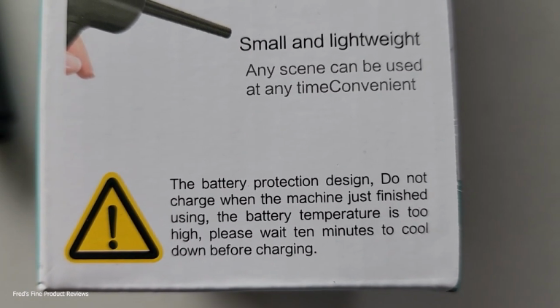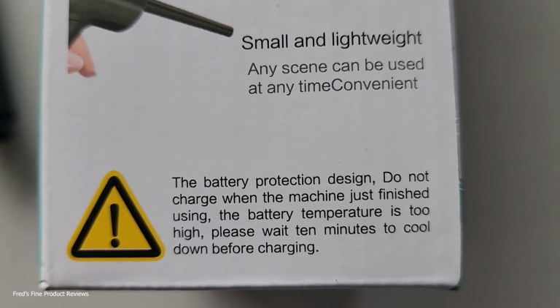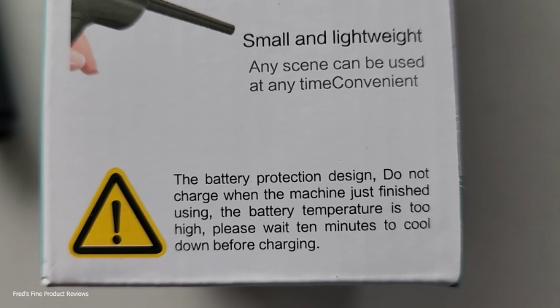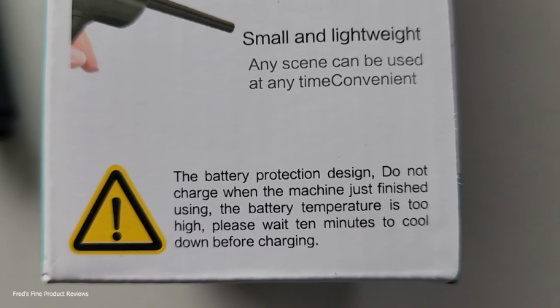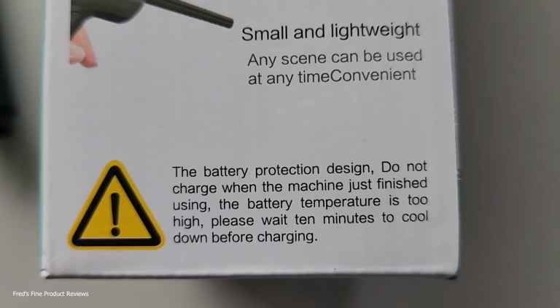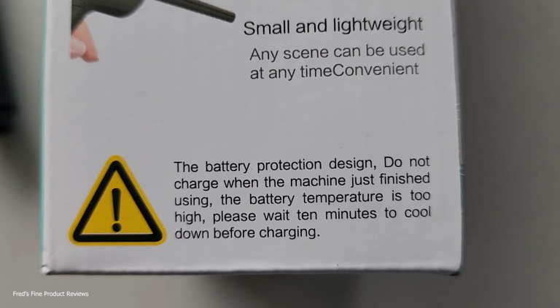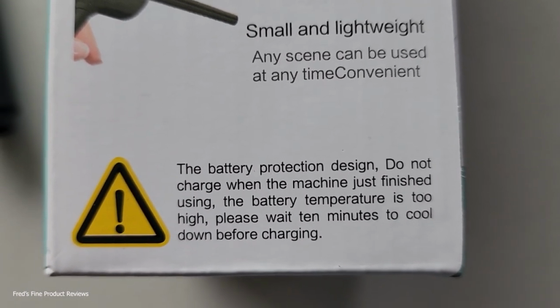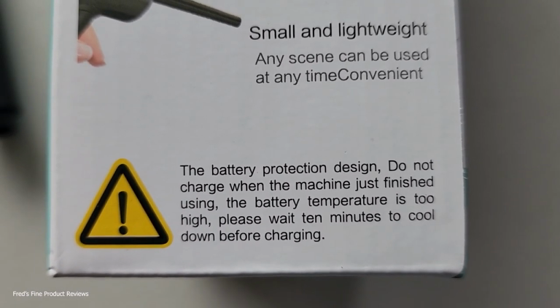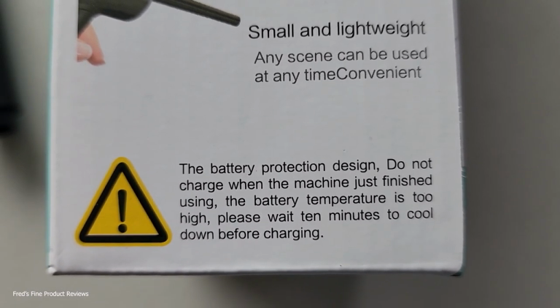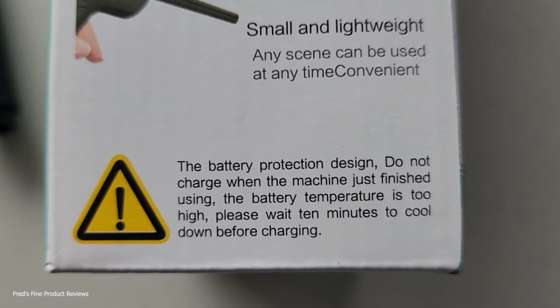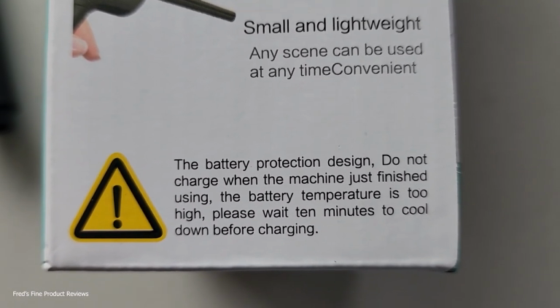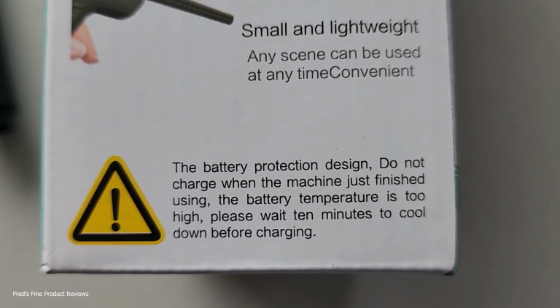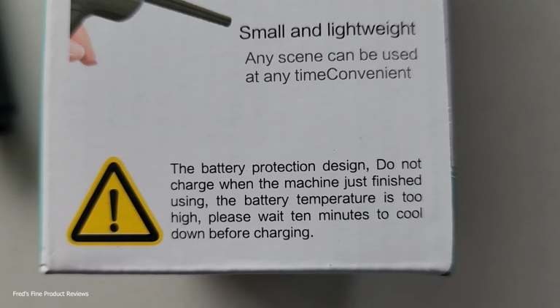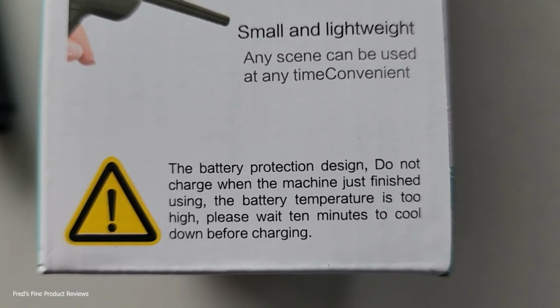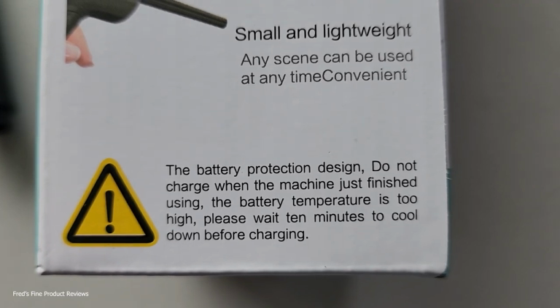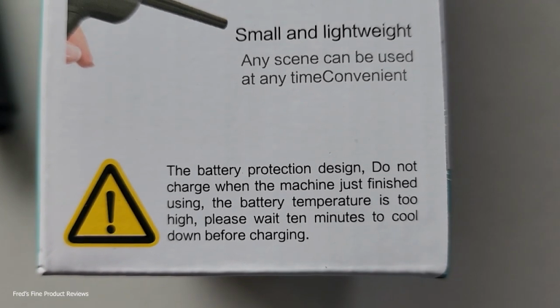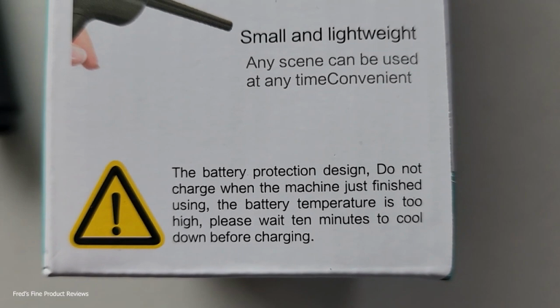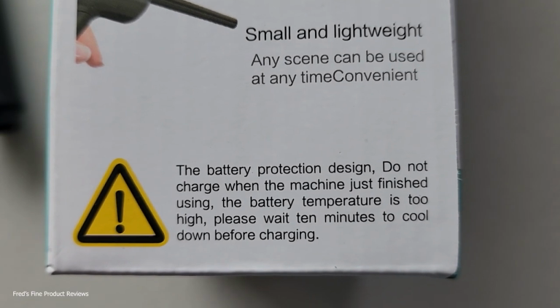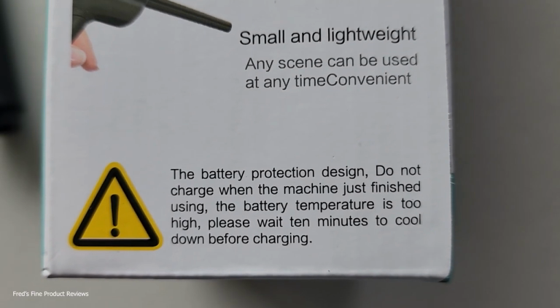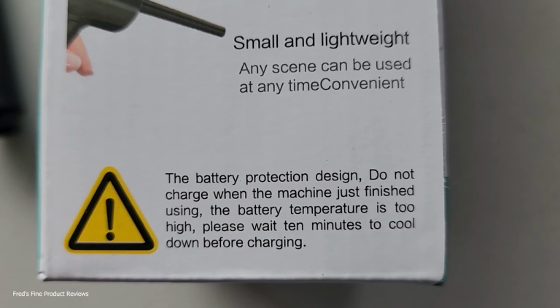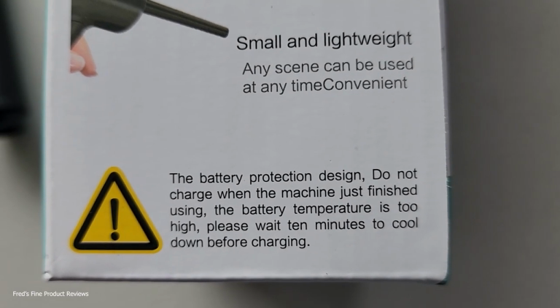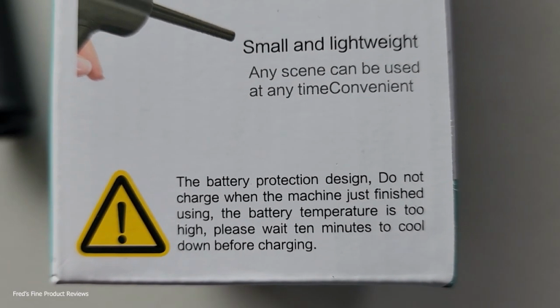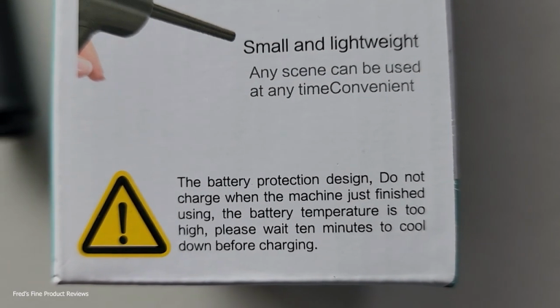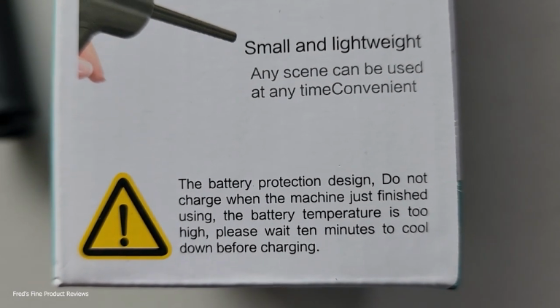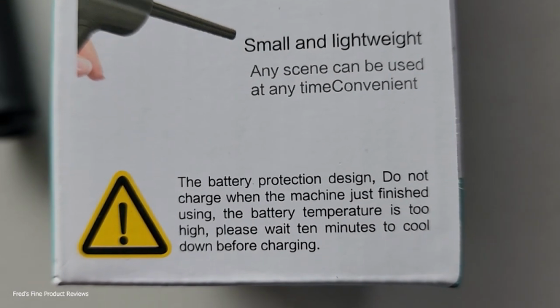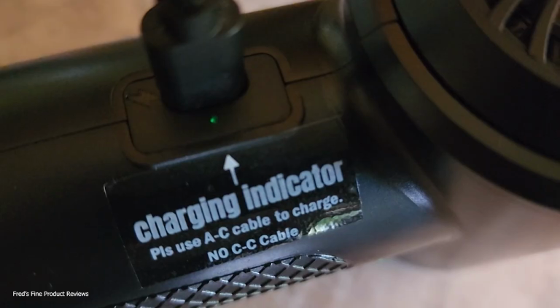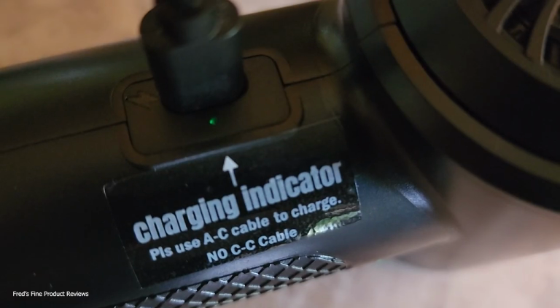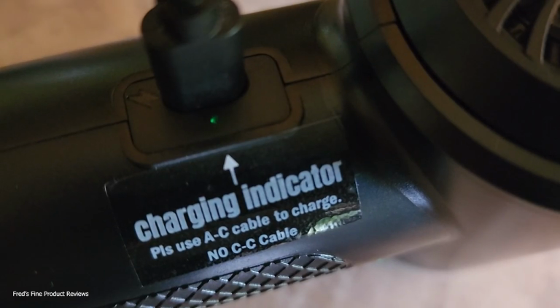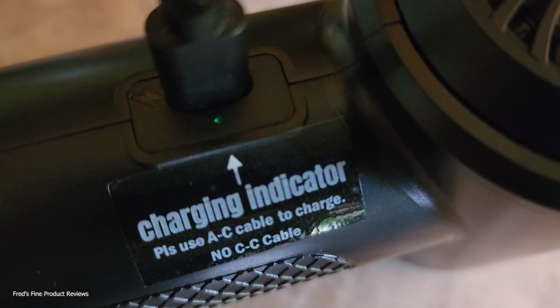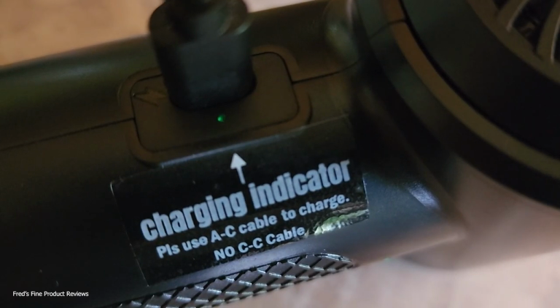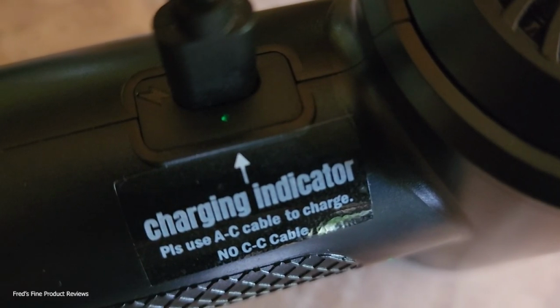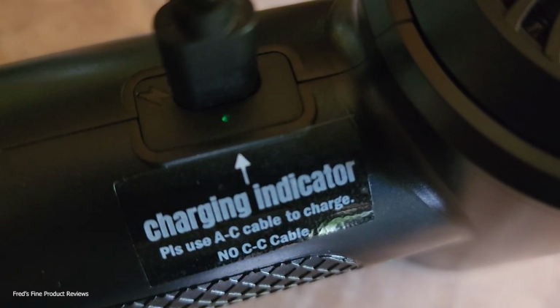They also want you to make sure that between charges — like if you're running it and it heats up — wait for it to cool down first. Apparently it can damage your battery.